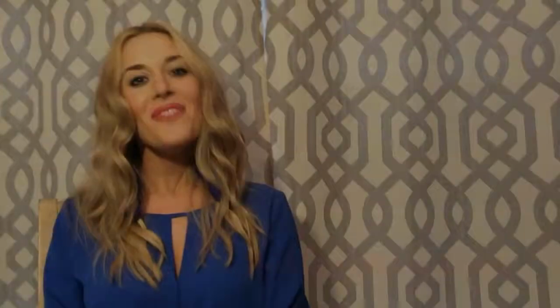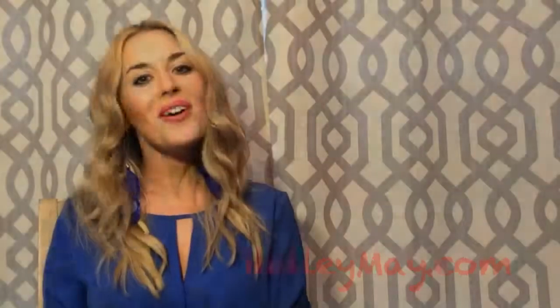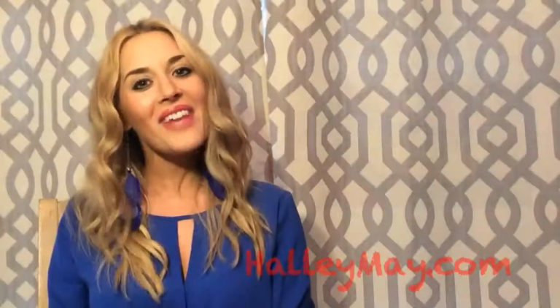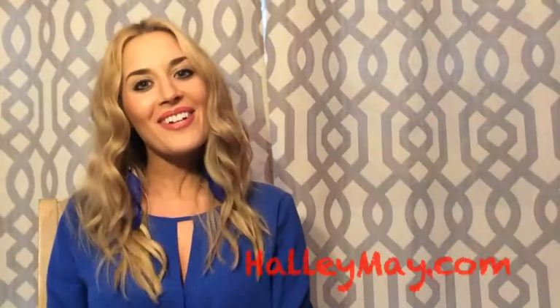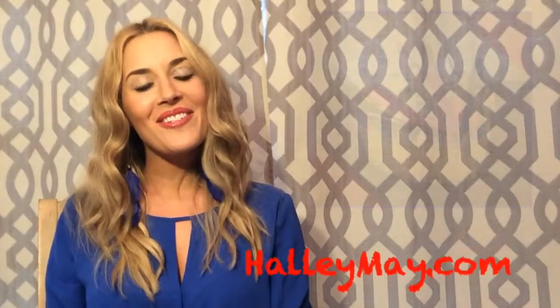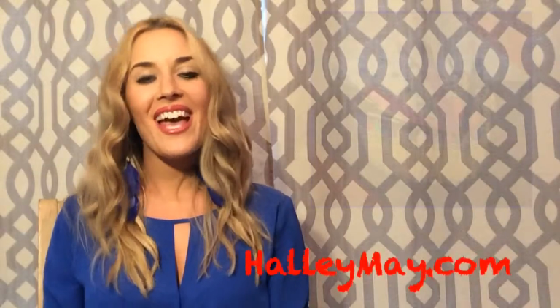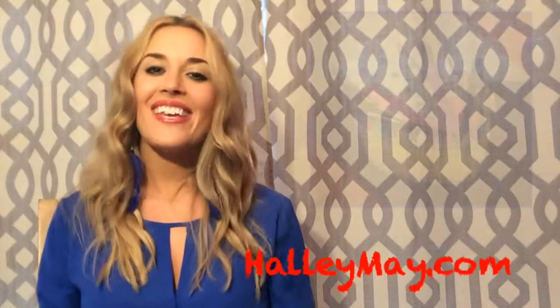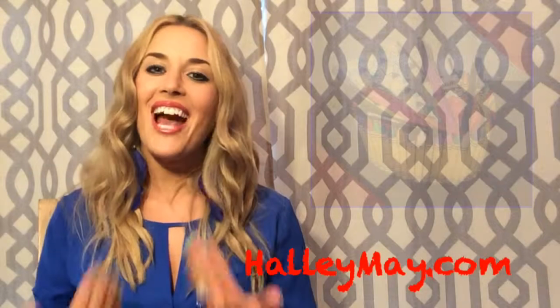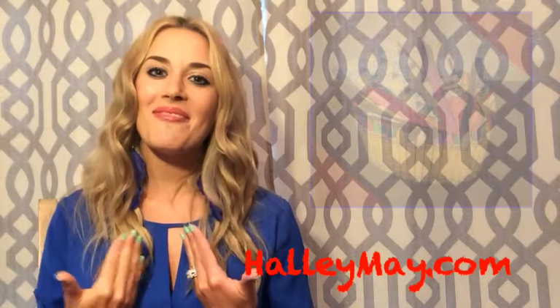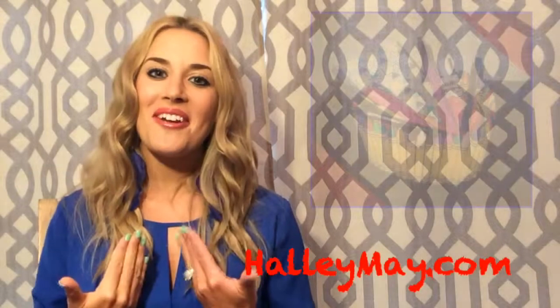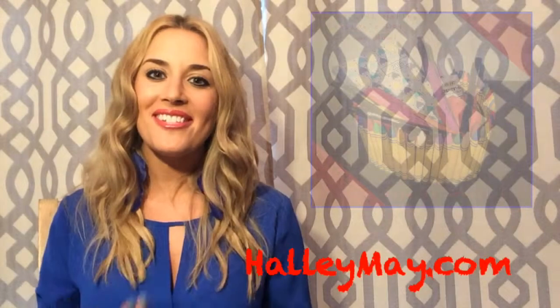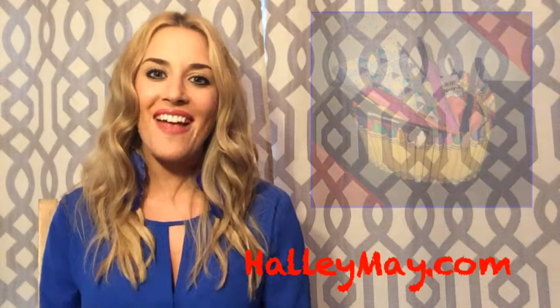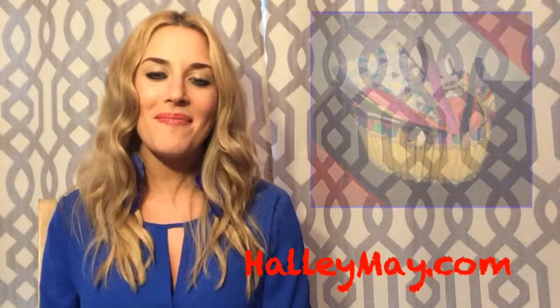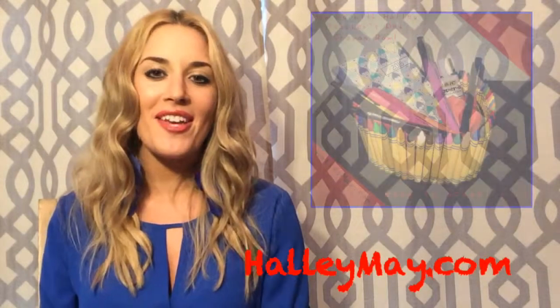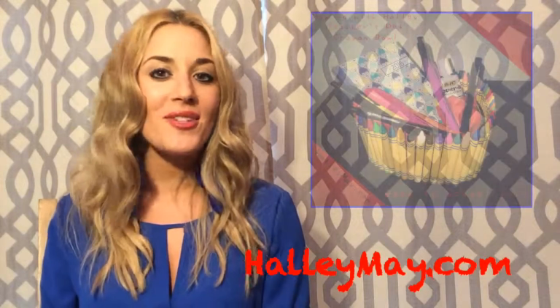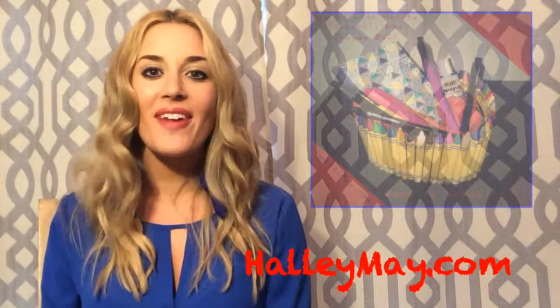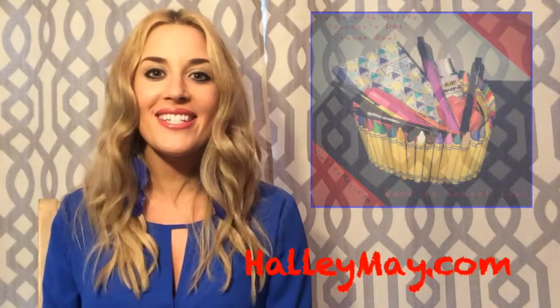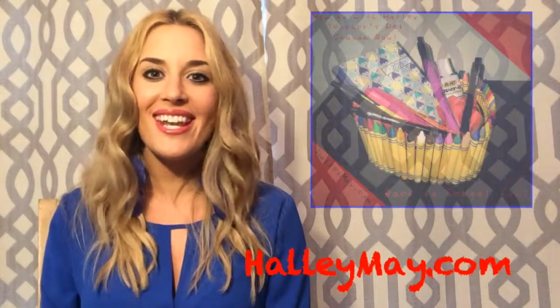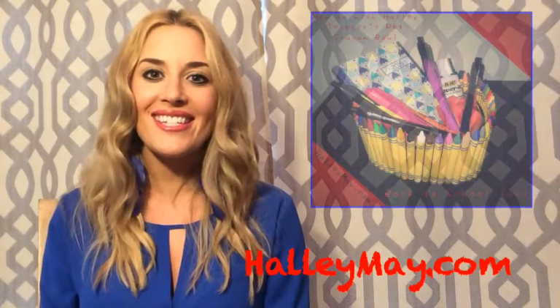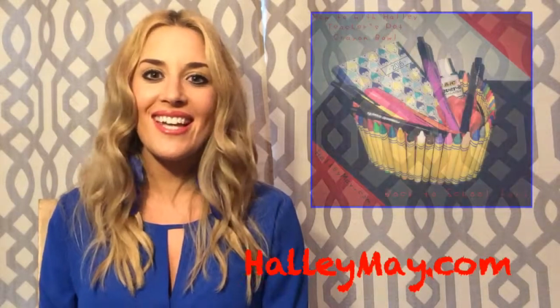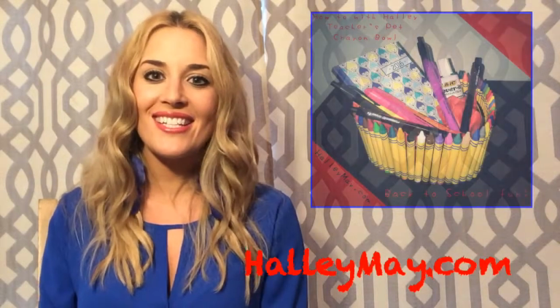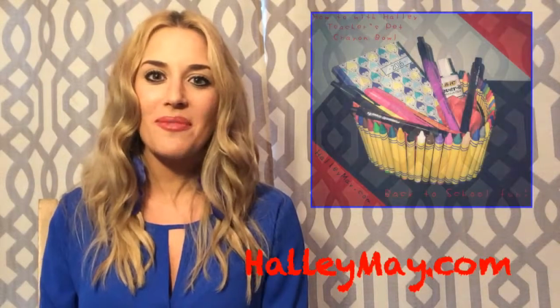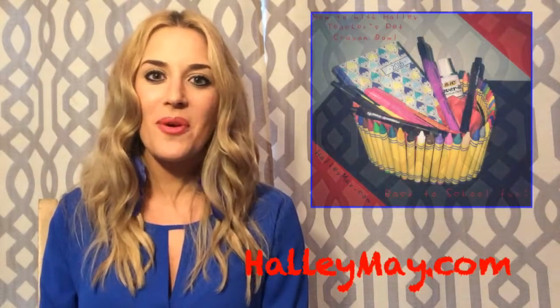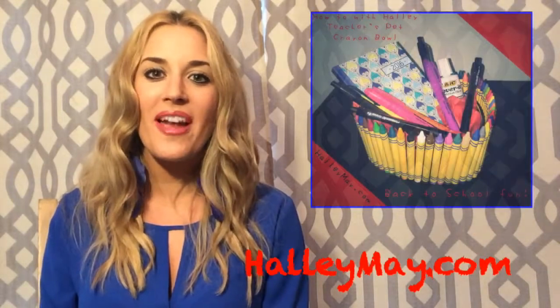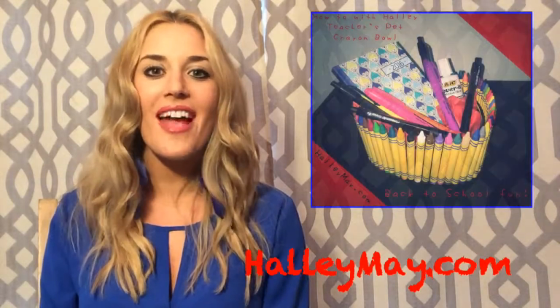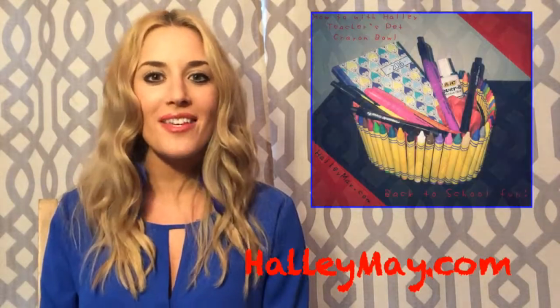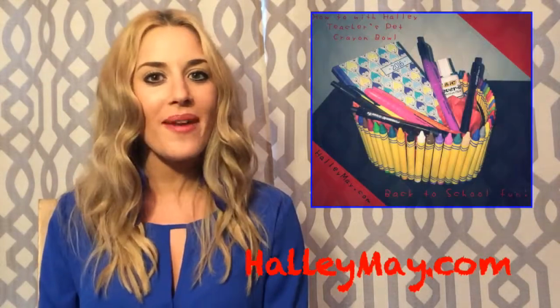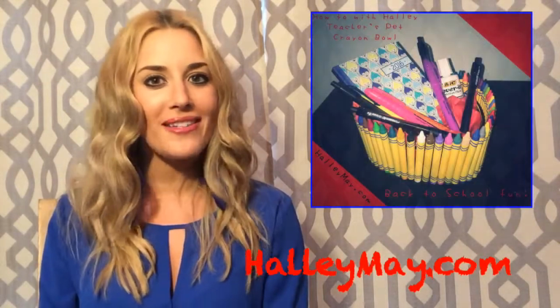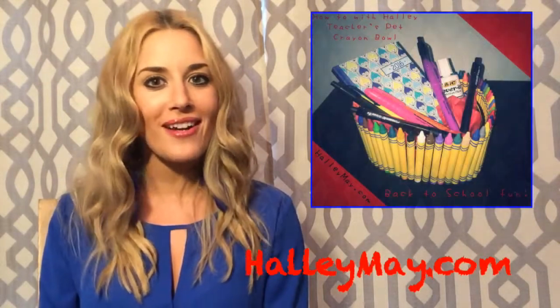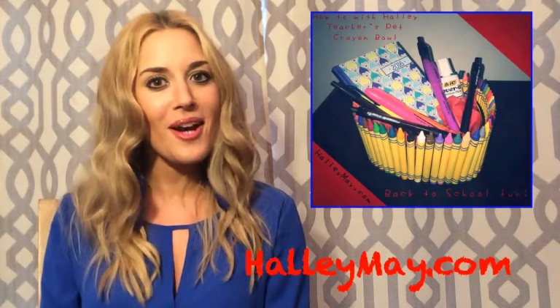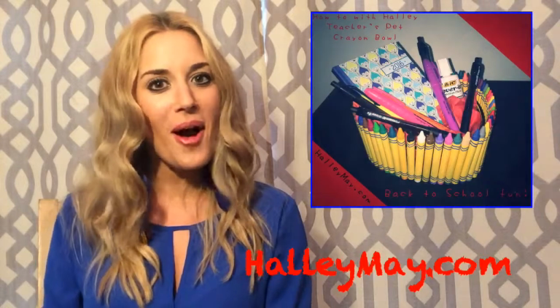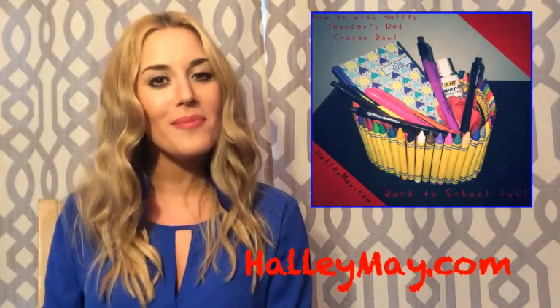Welcome to How To With Halle. I'm your host, Halle Mae. You can find today's ideas and more at HalleMae.com.